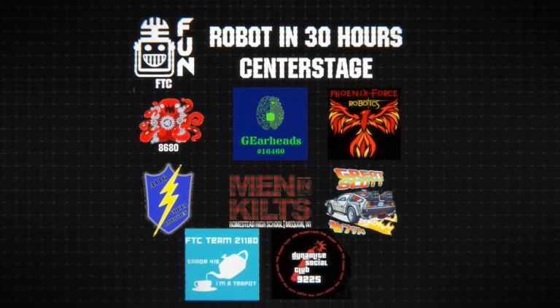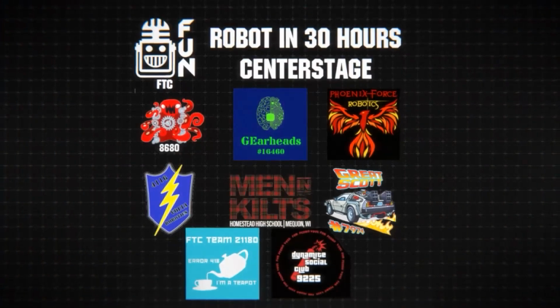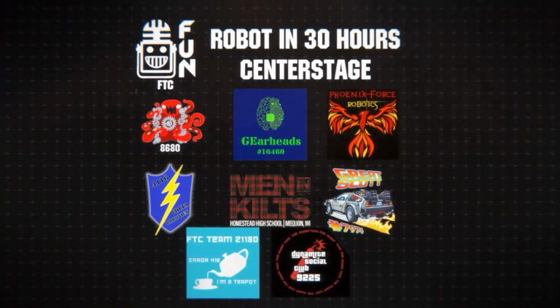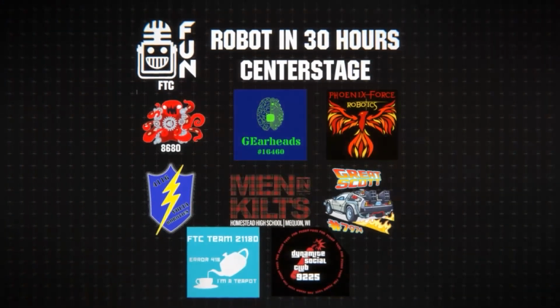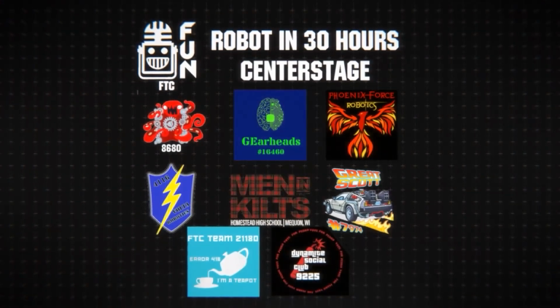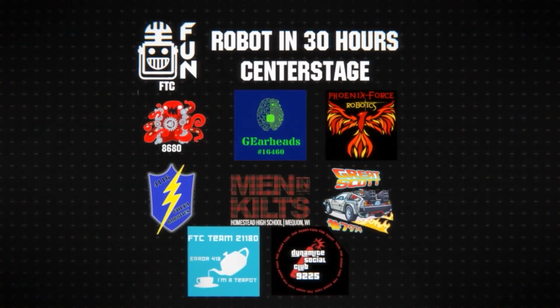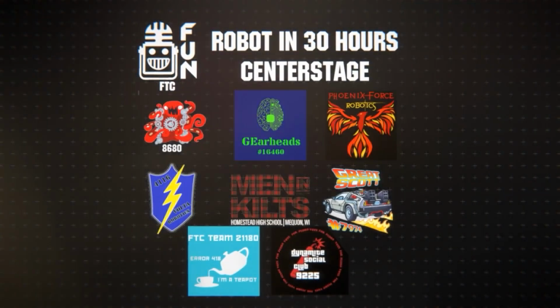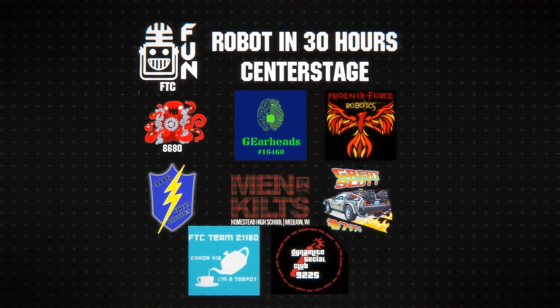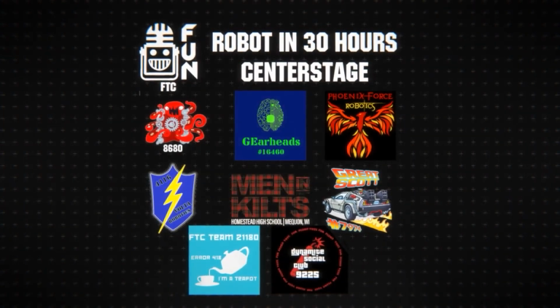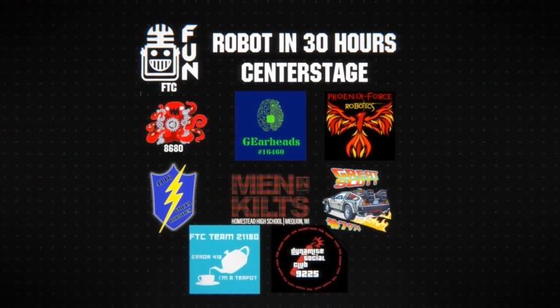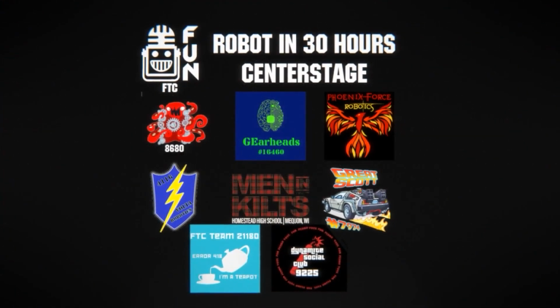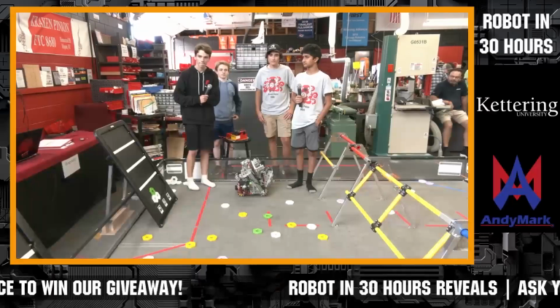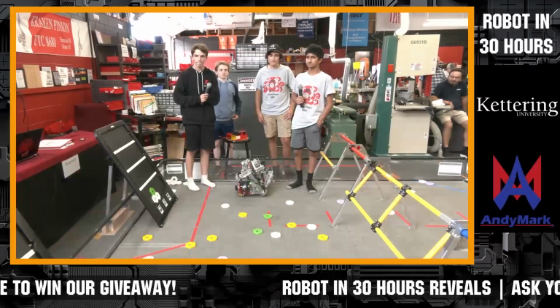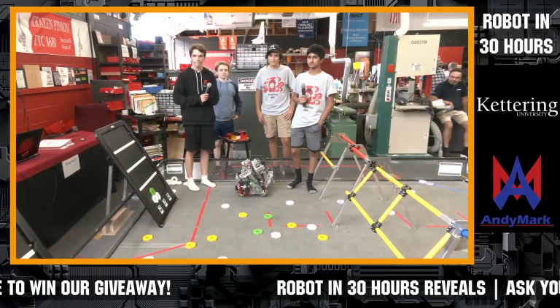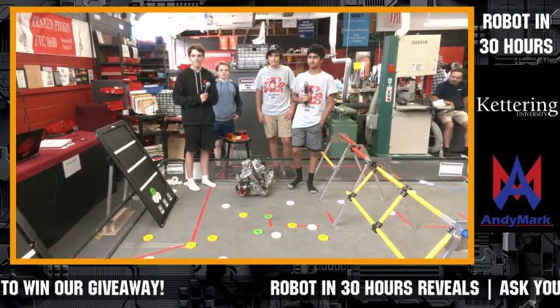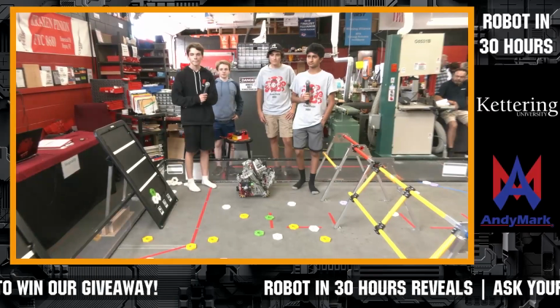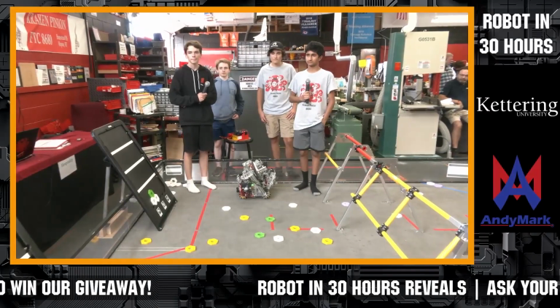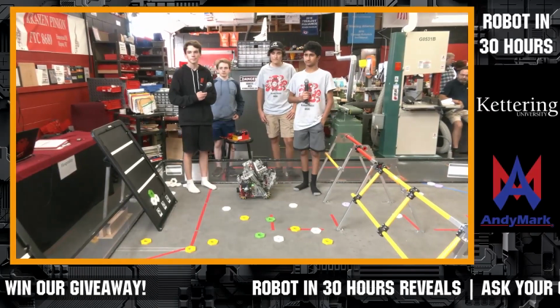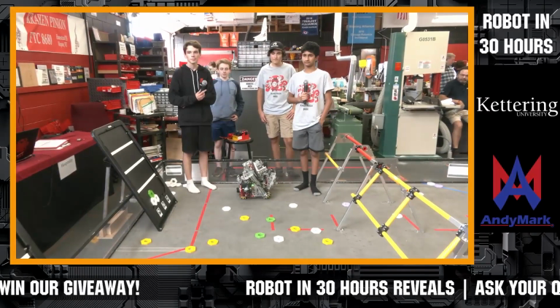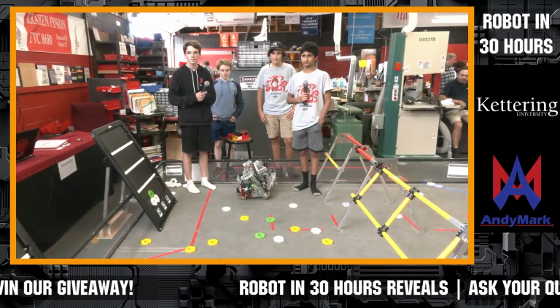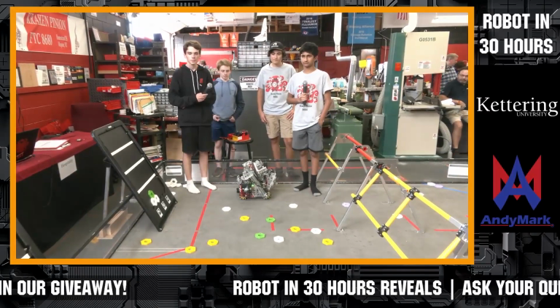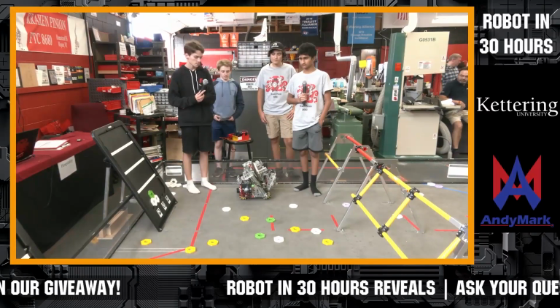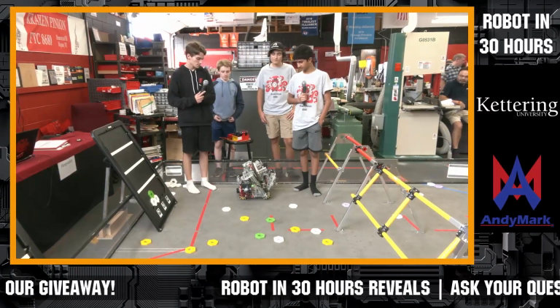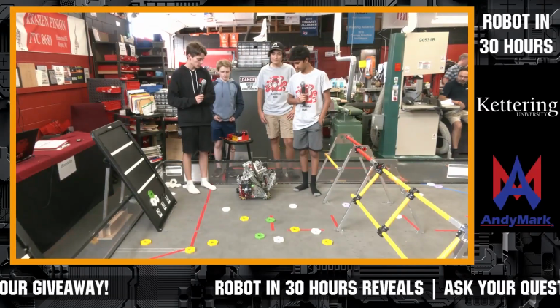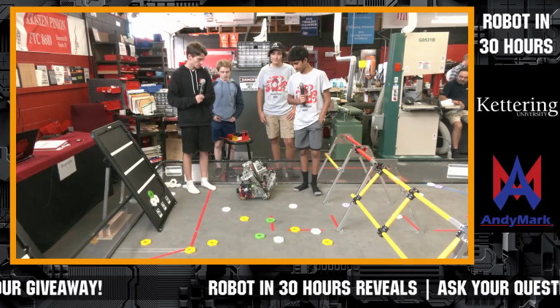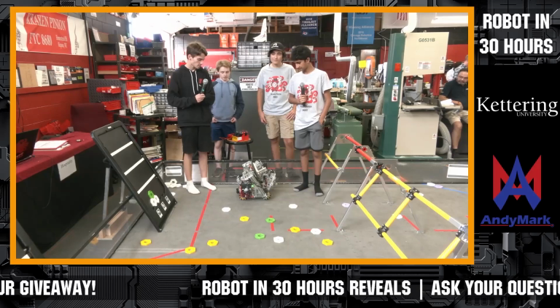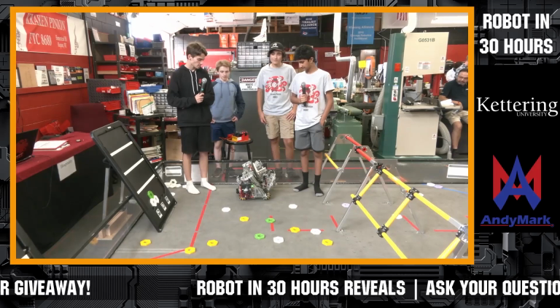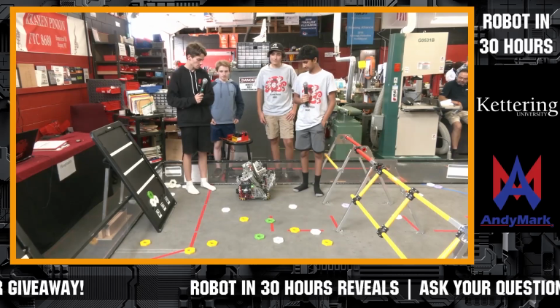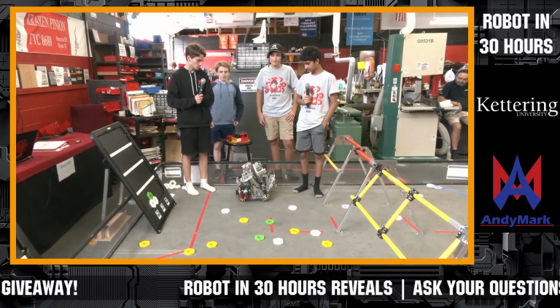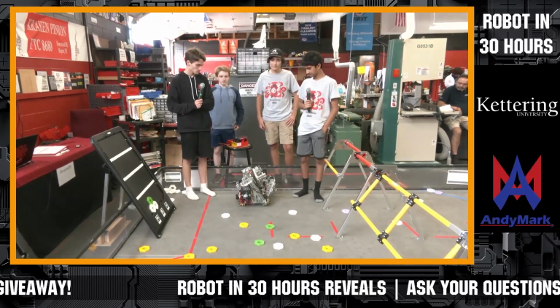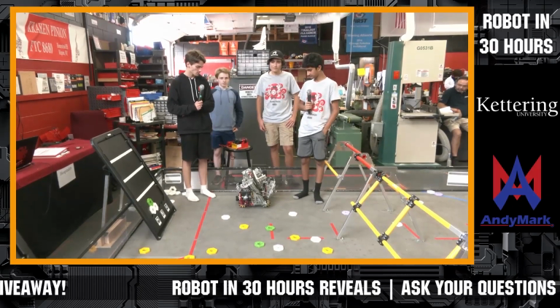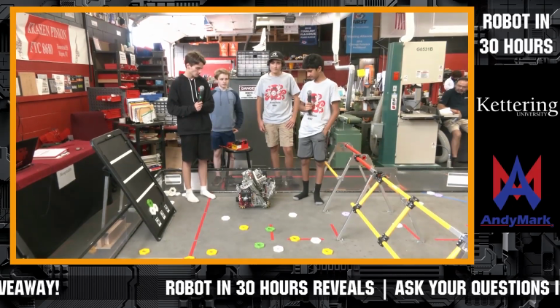Let's bring in Kraken Pinion. Wow, this is quite the machine that you have here. Tell us more about it and tell us more about your team.